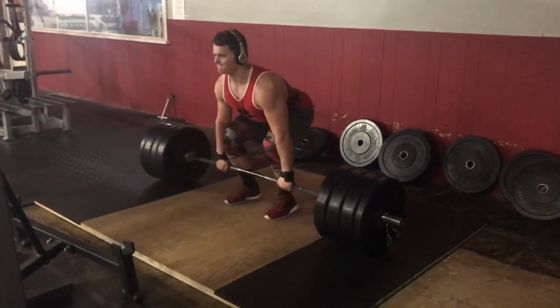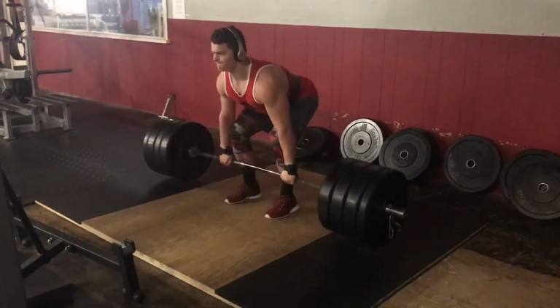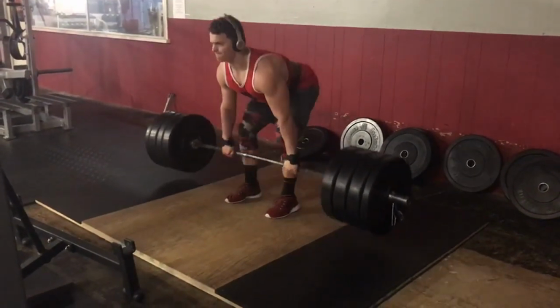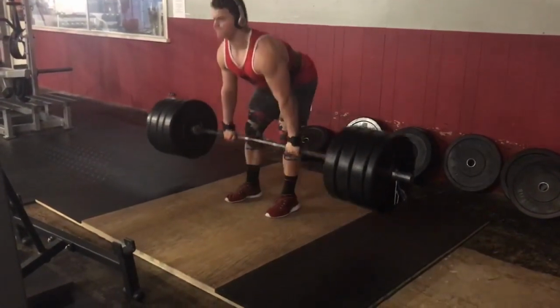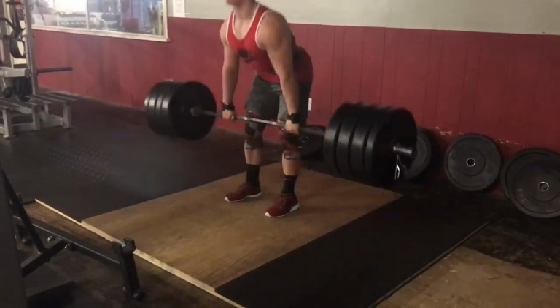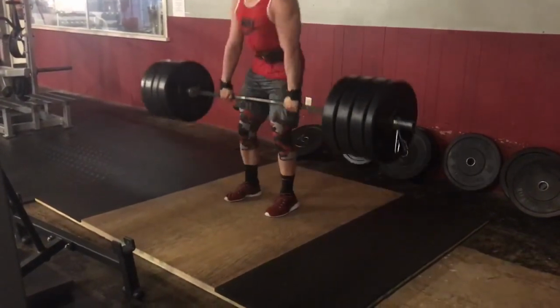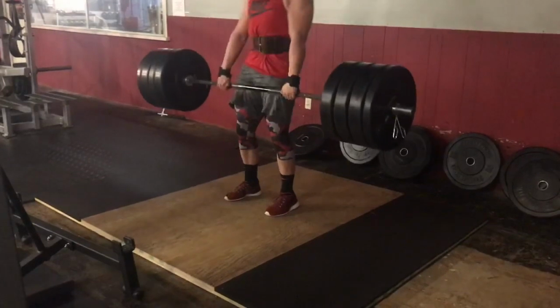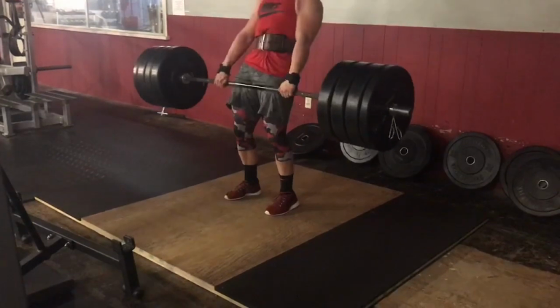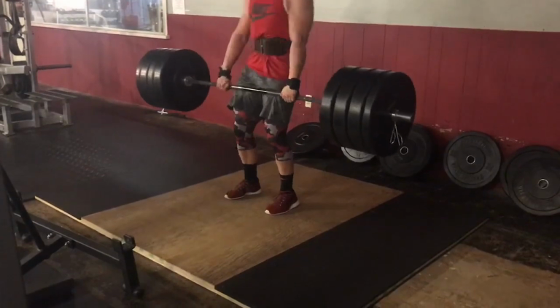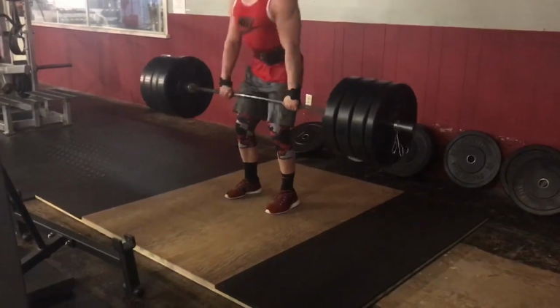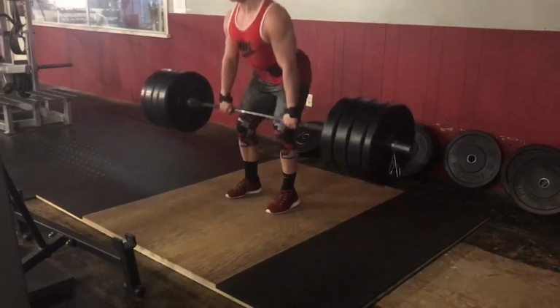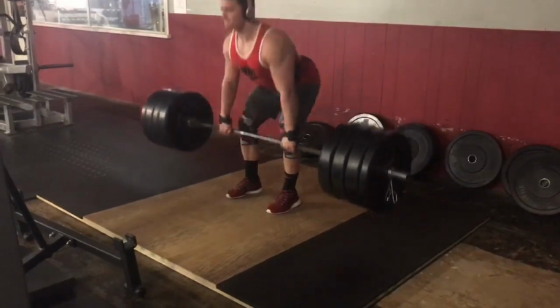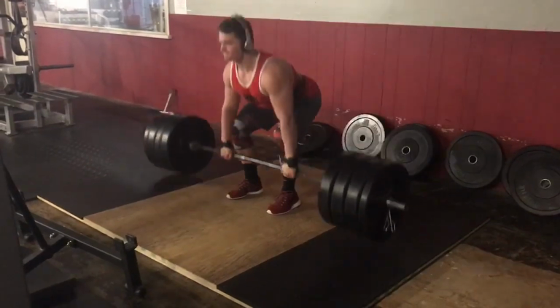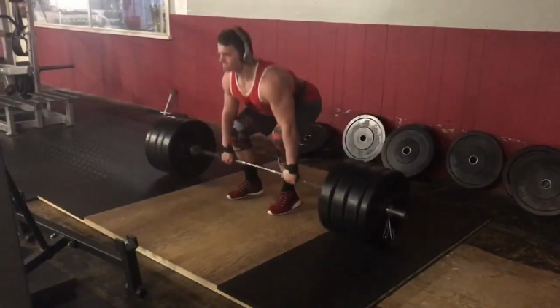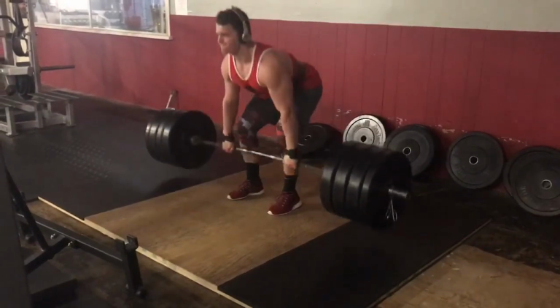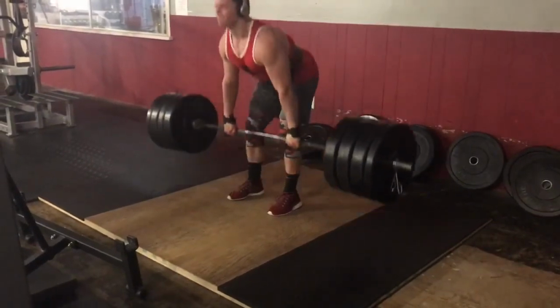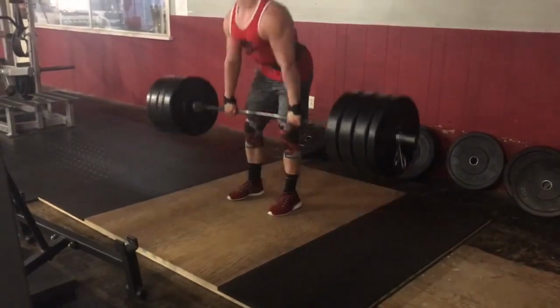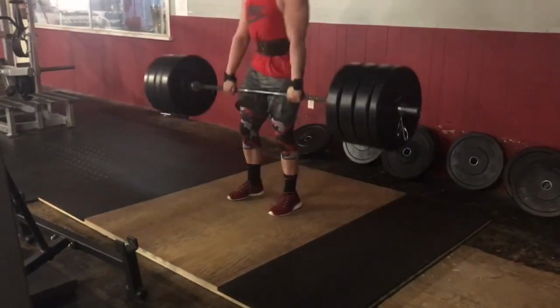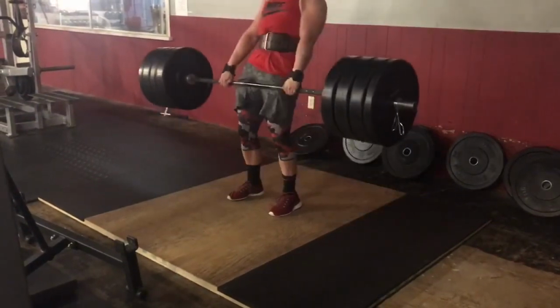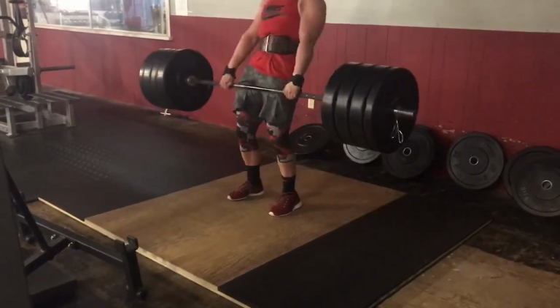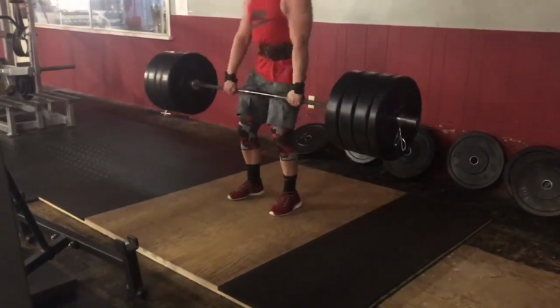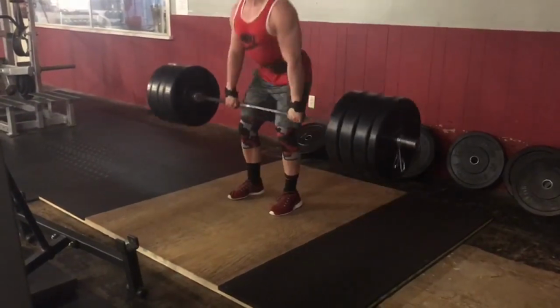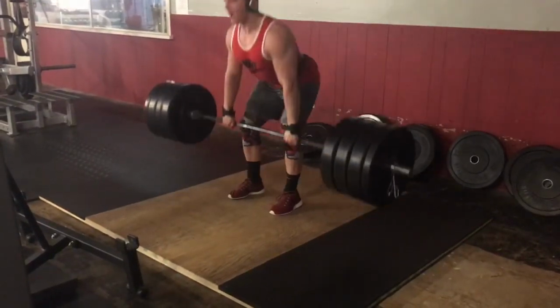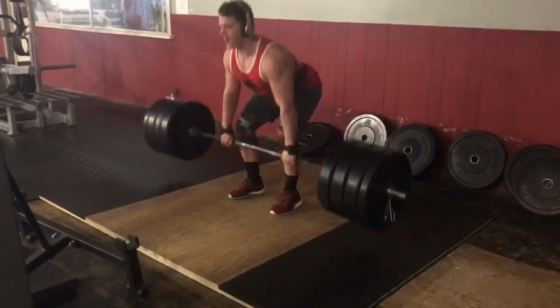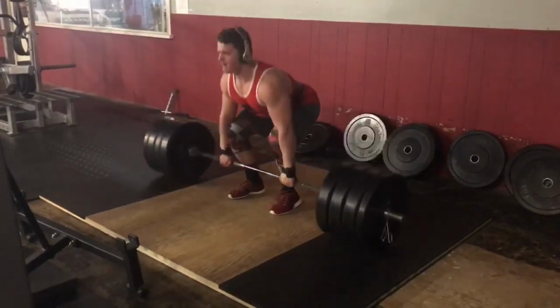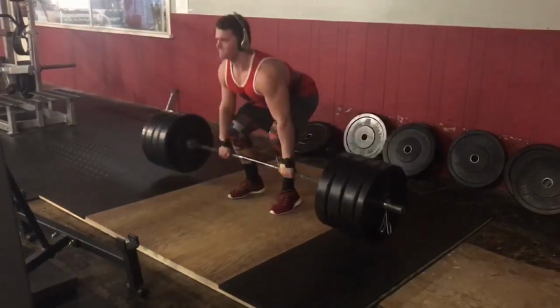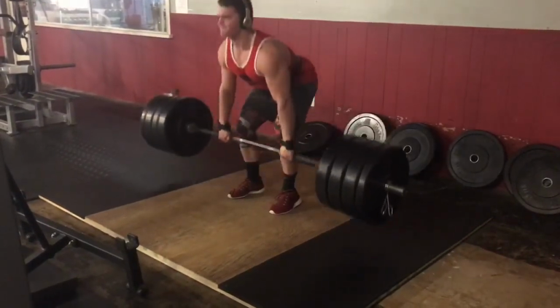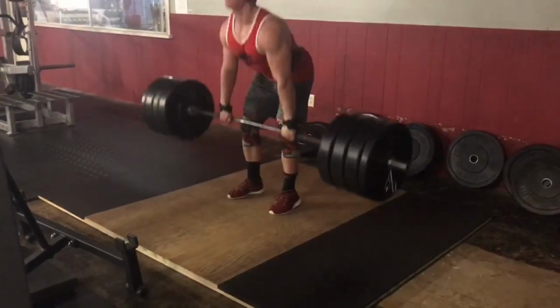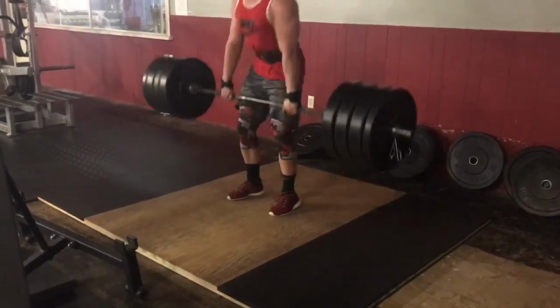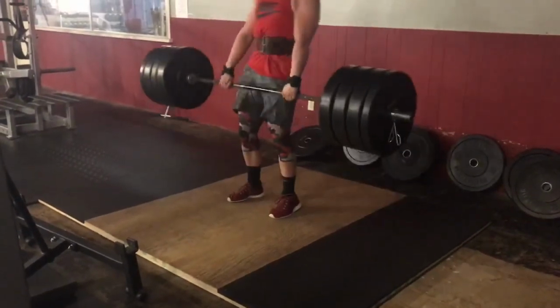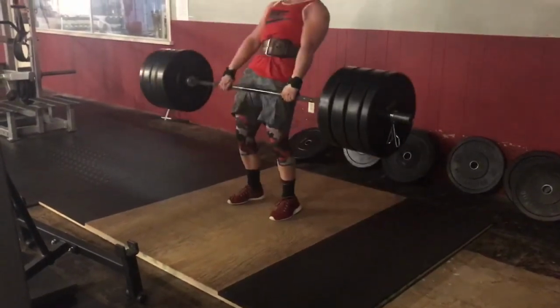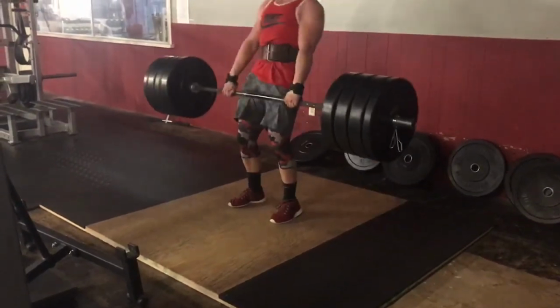Just make sure you work that lower back.